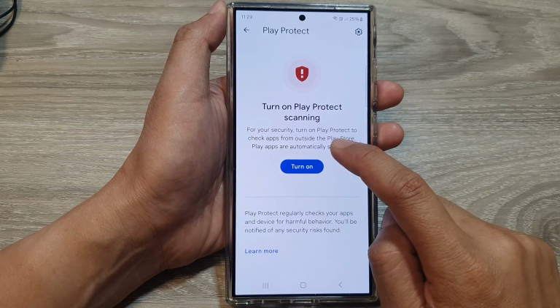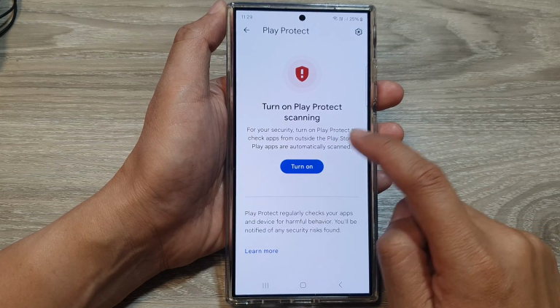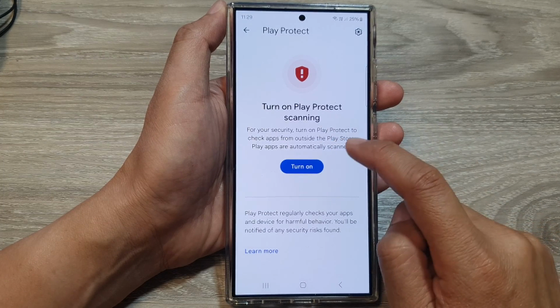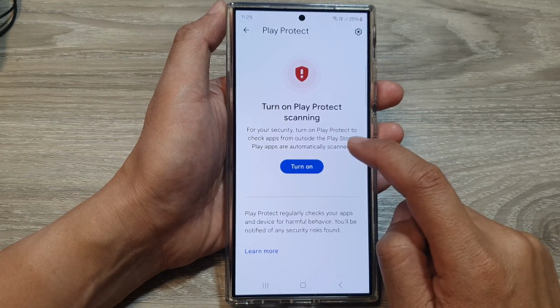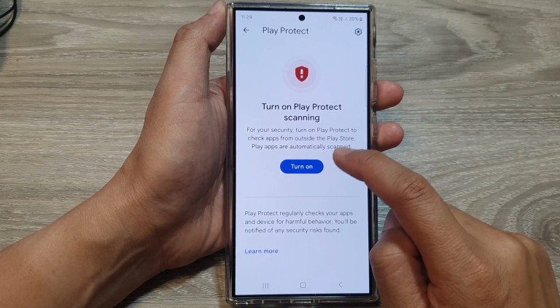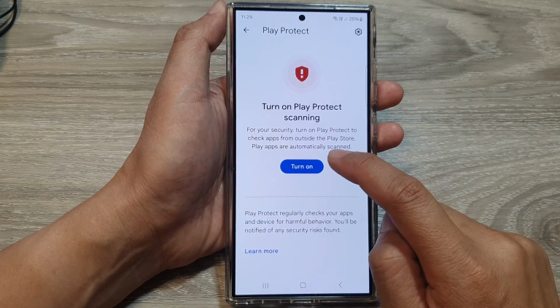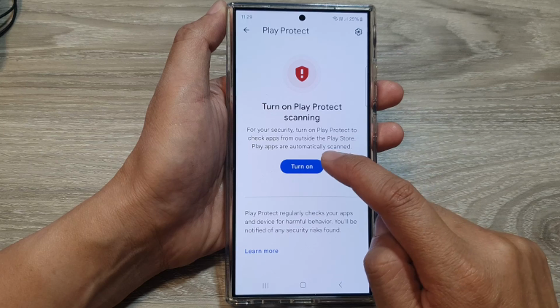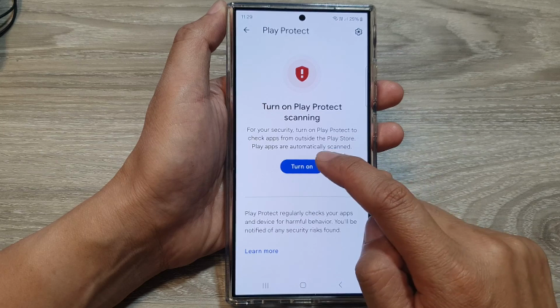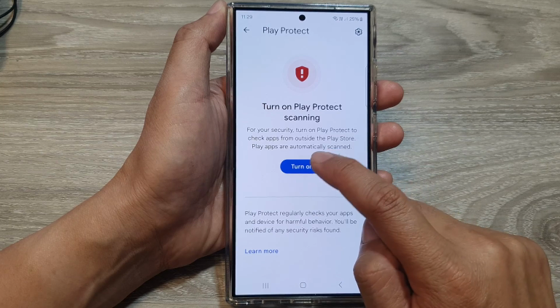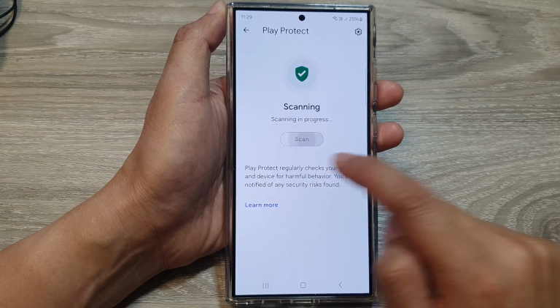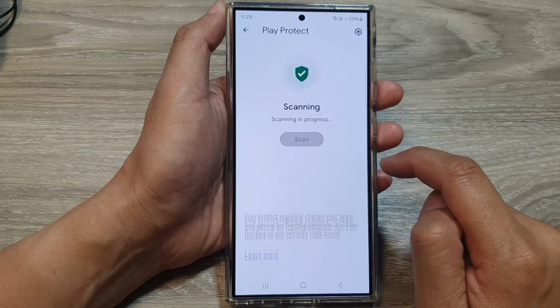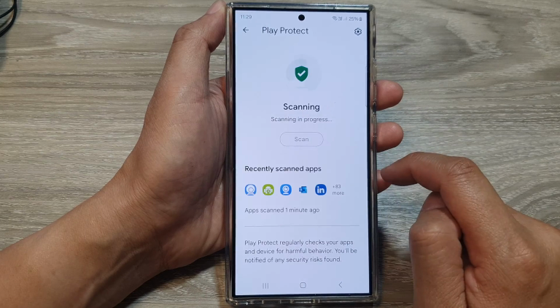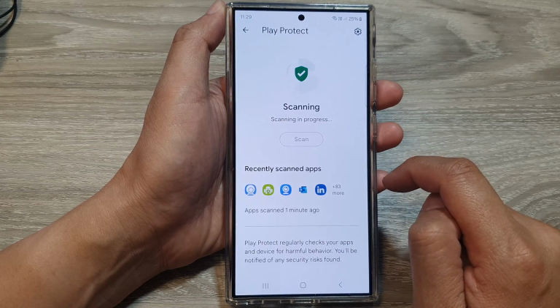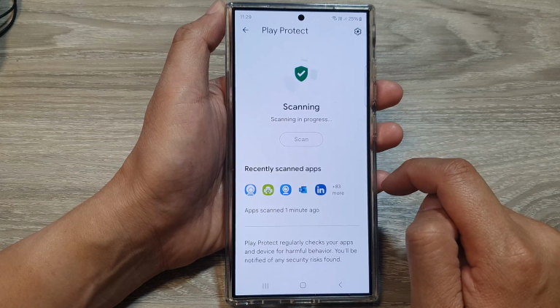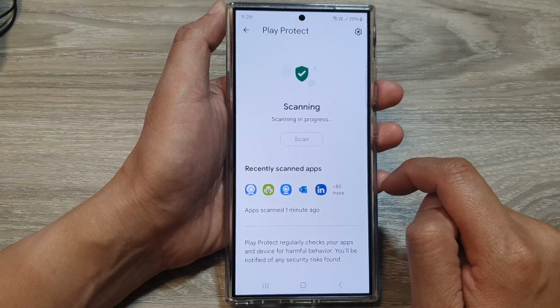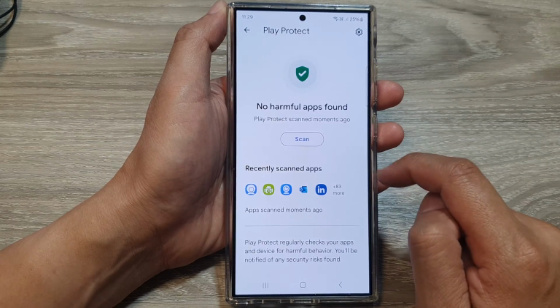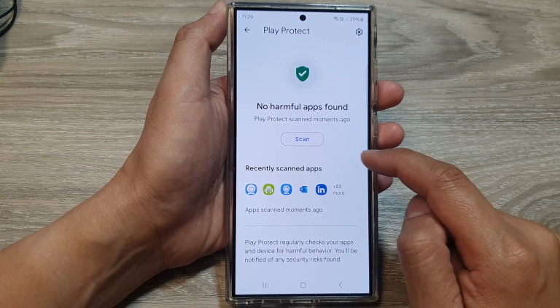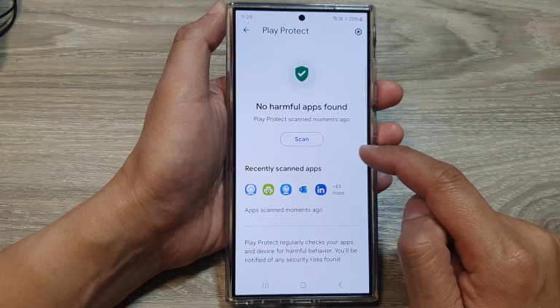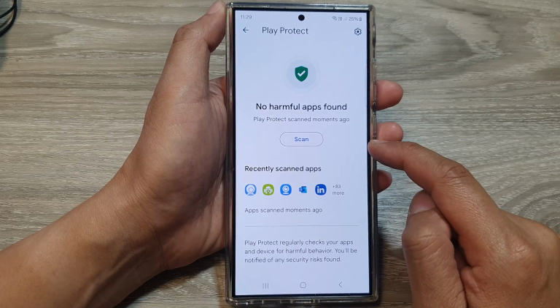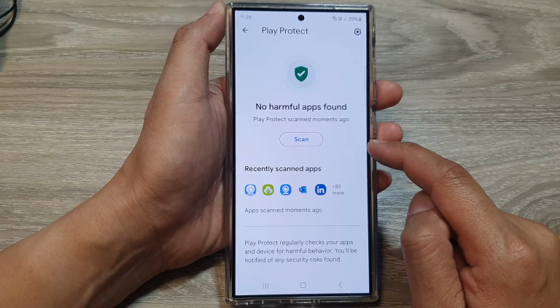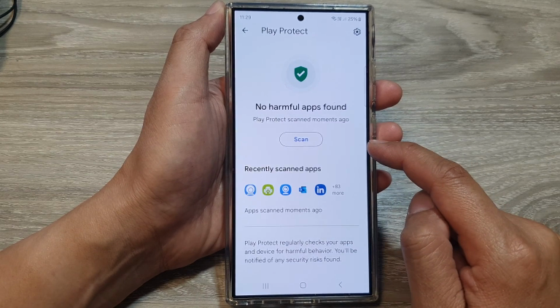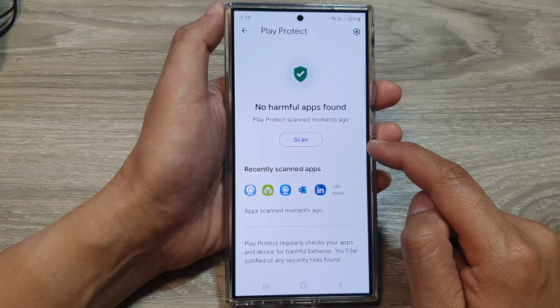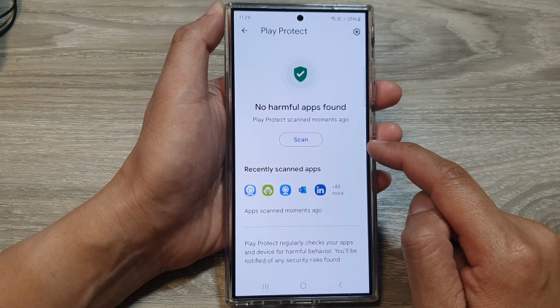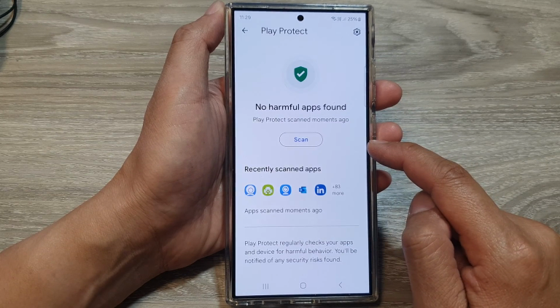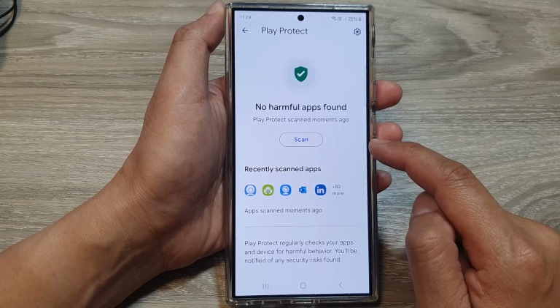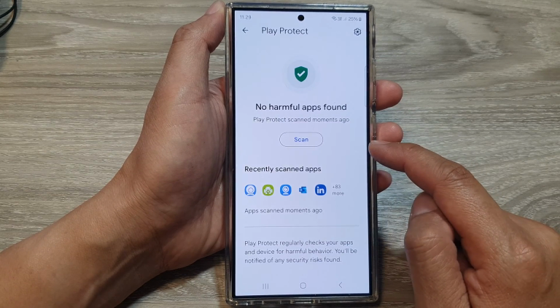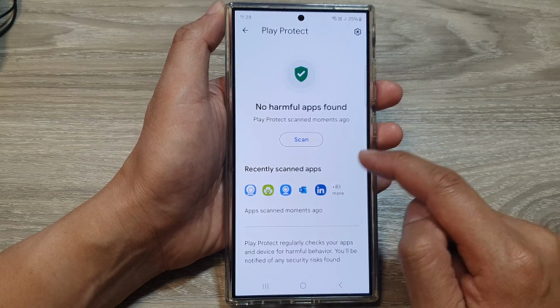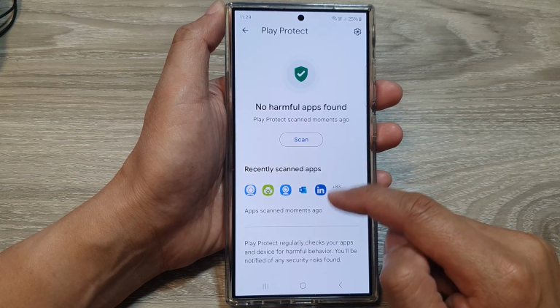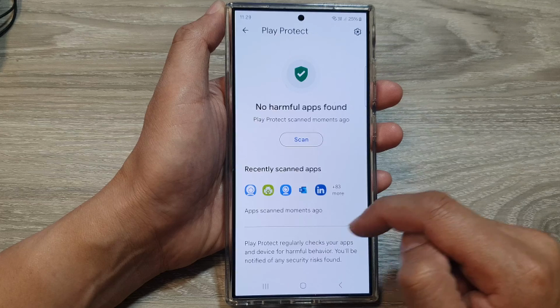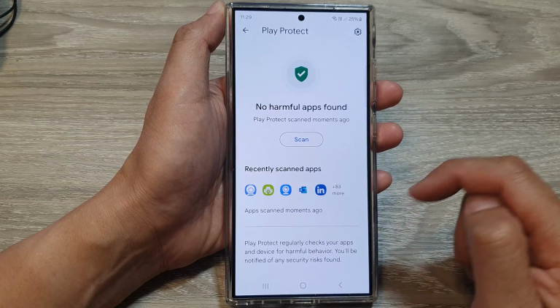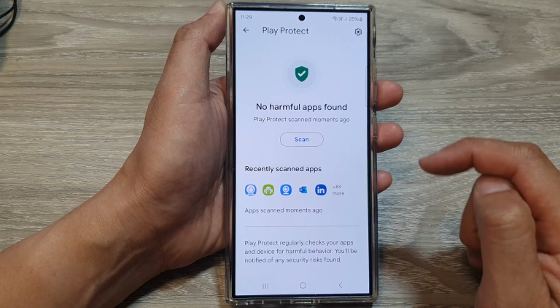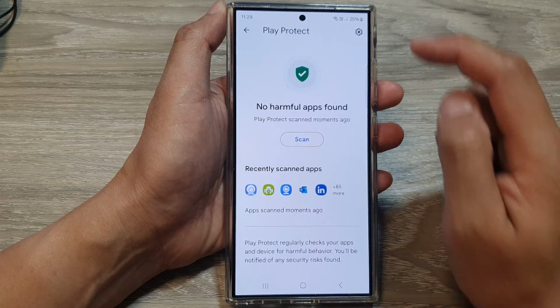Now to turn it on, tap on the Turn On button. Once you turn it on, the phone will attempt to scan all the apps on your phone.